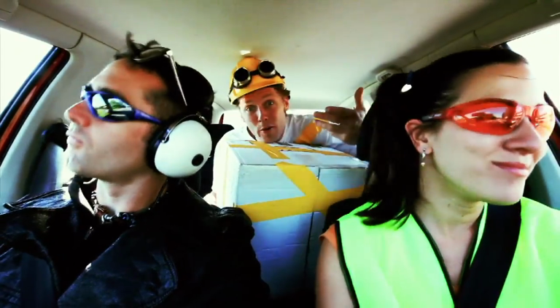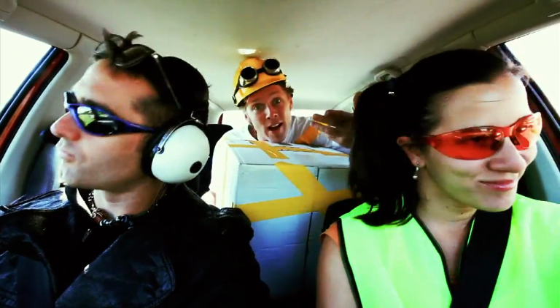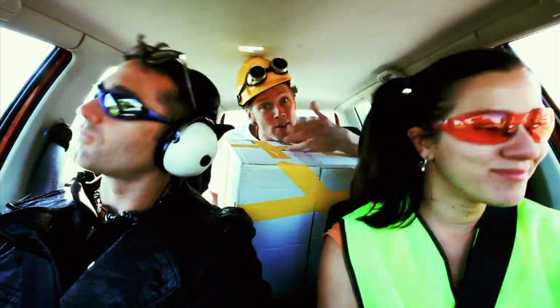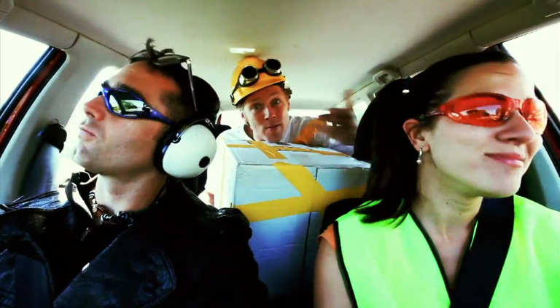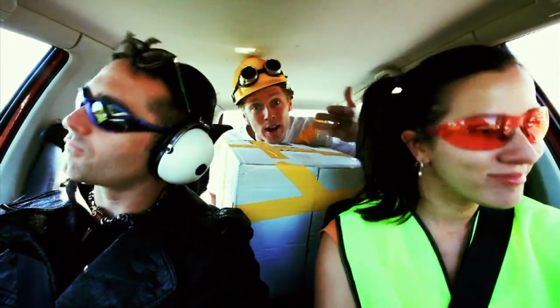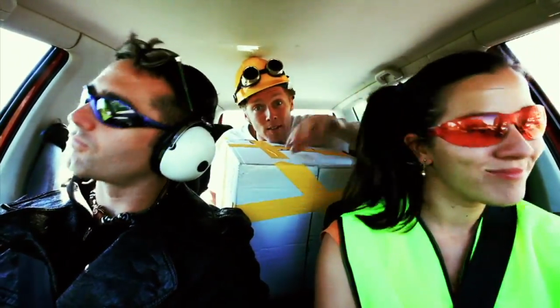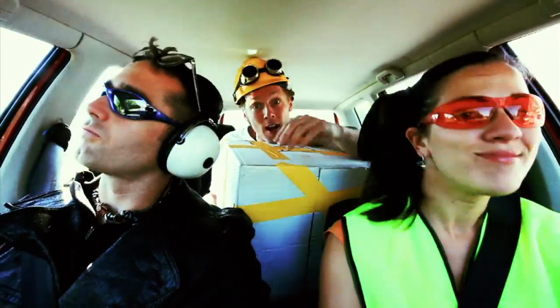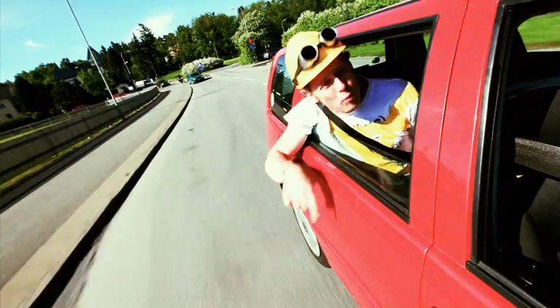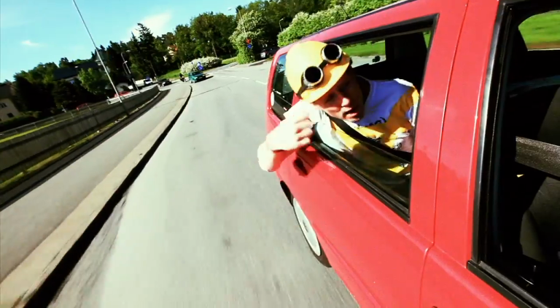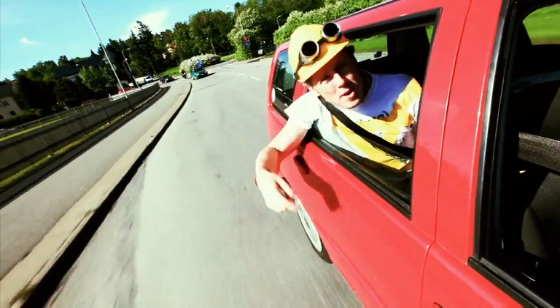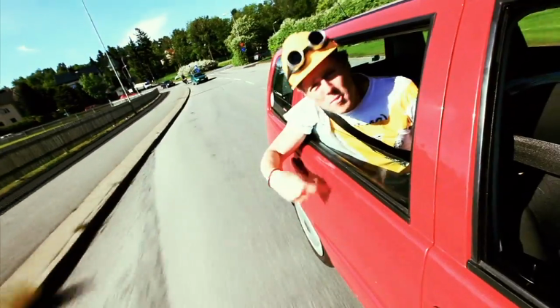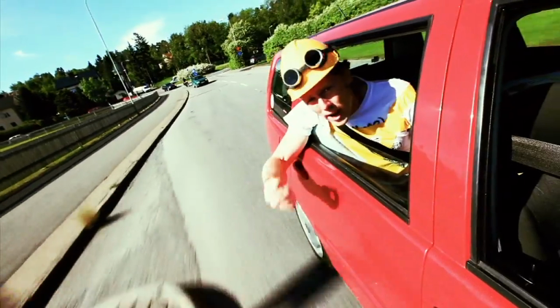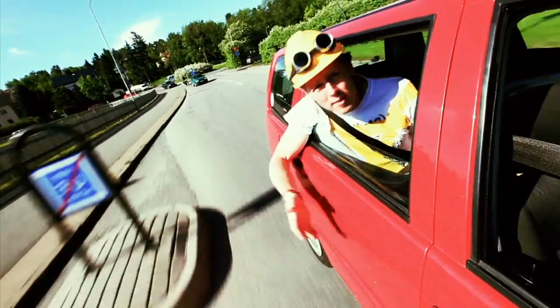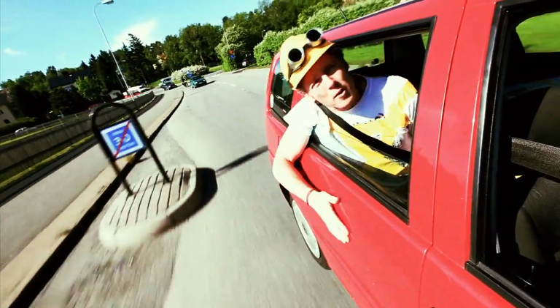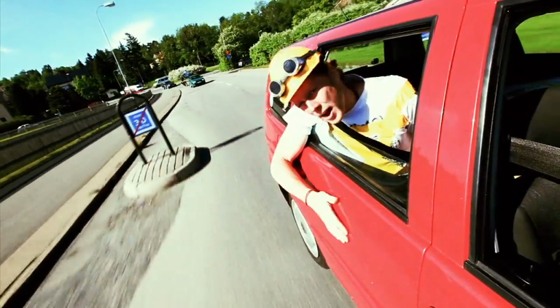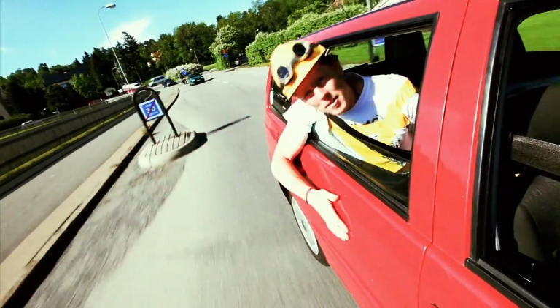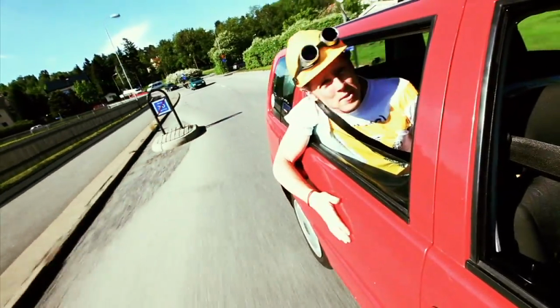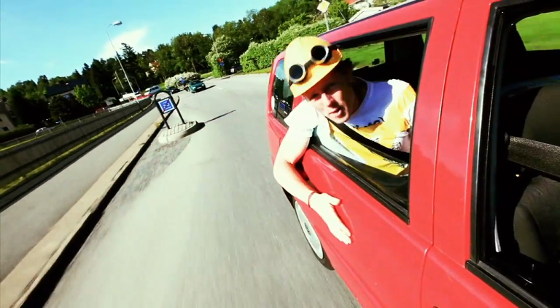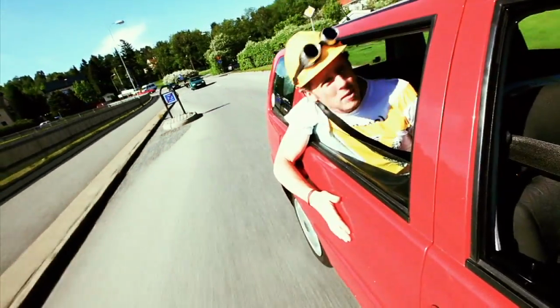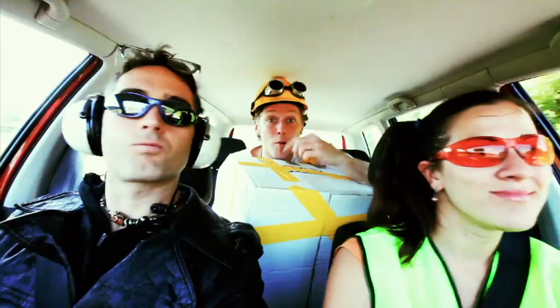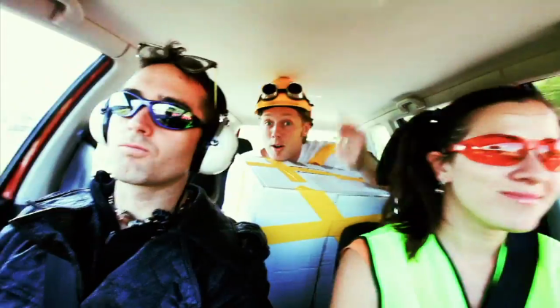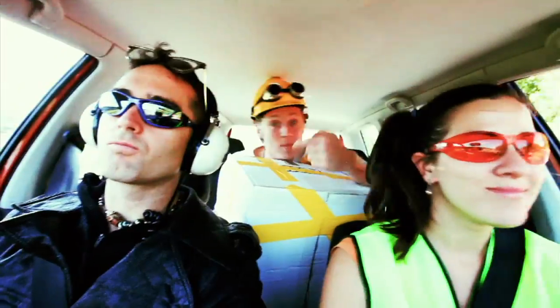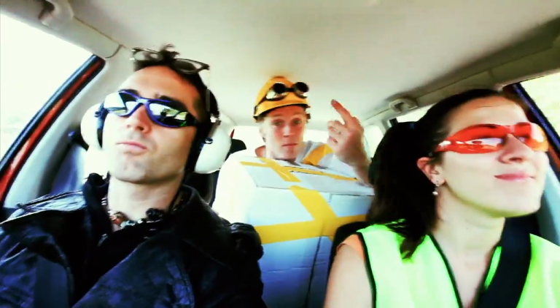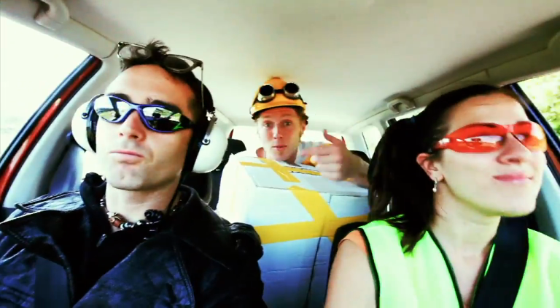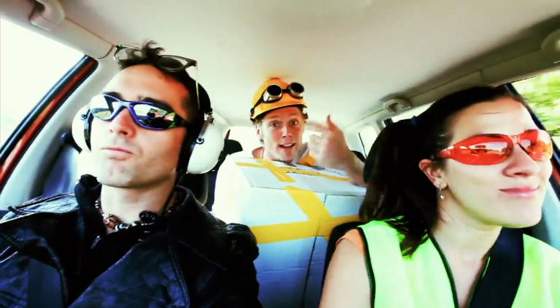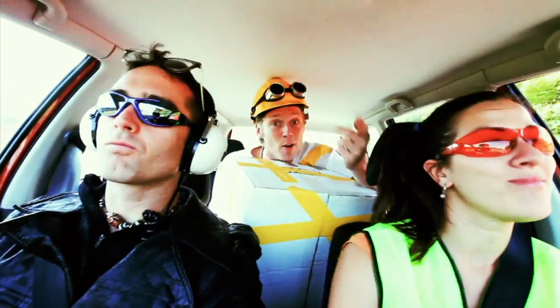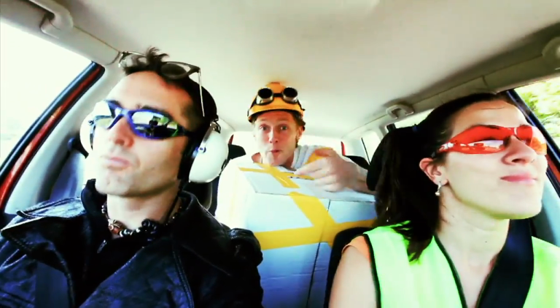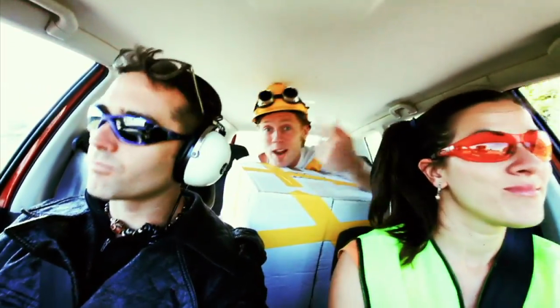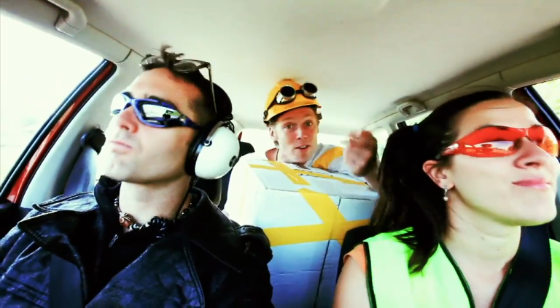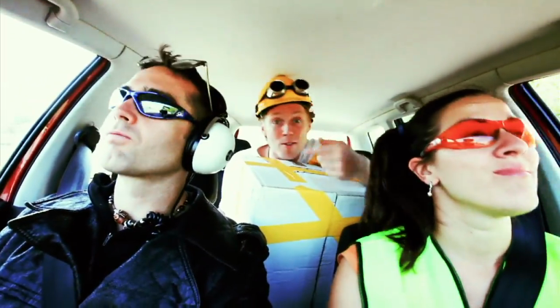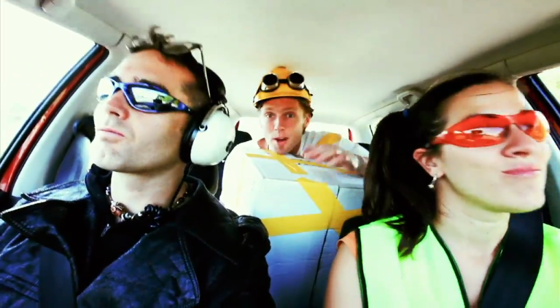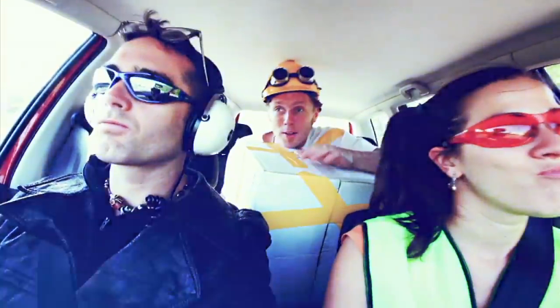The rims of my ride go round and round, round and round, round and round.